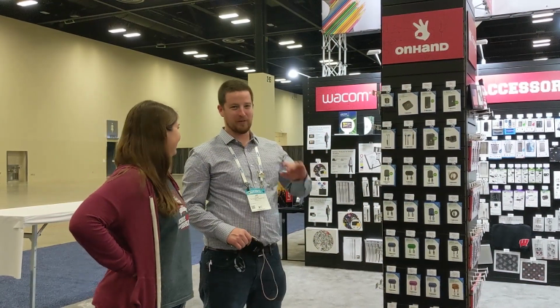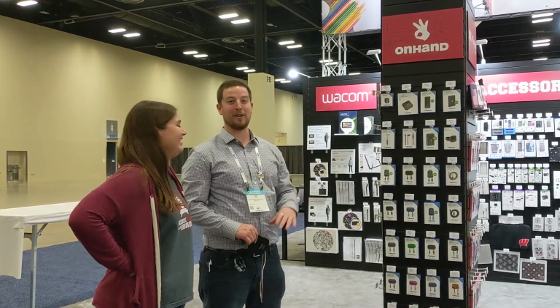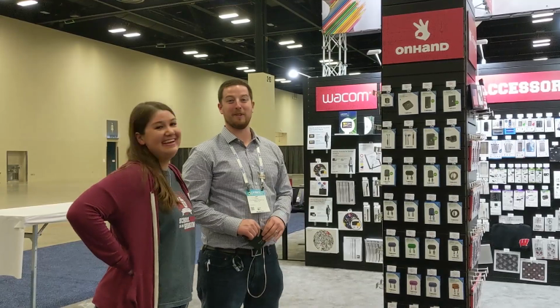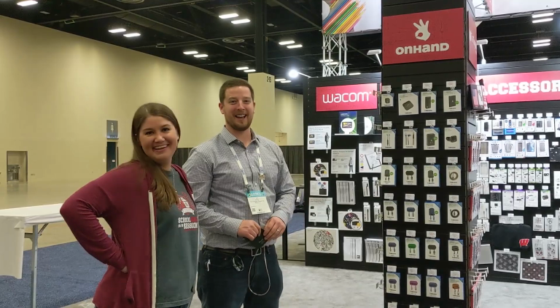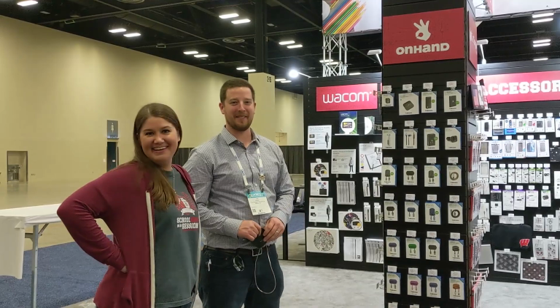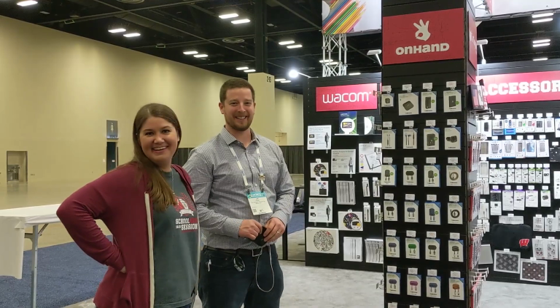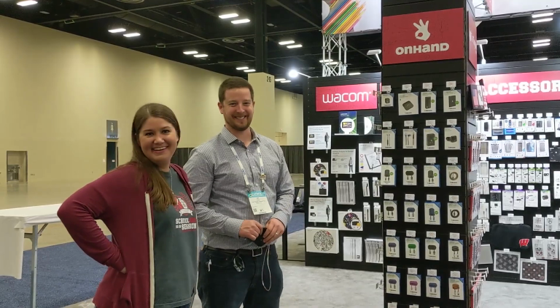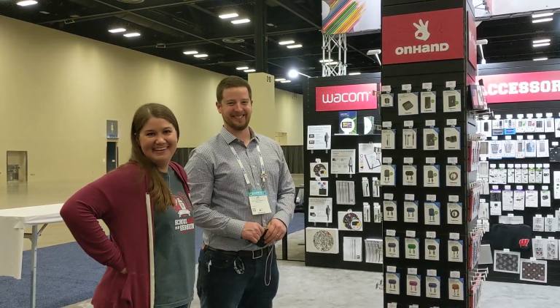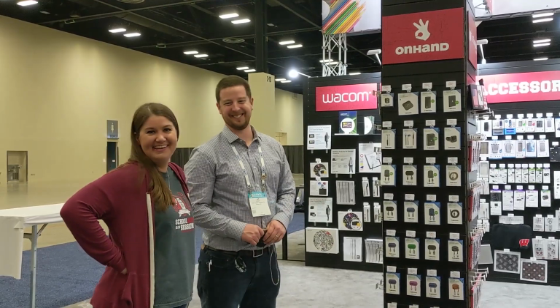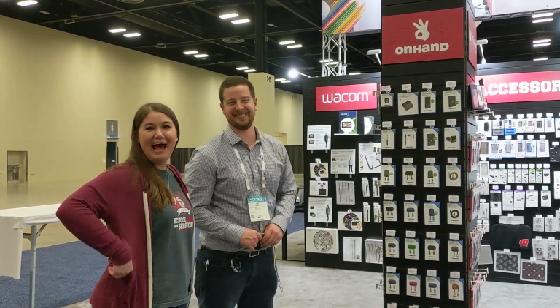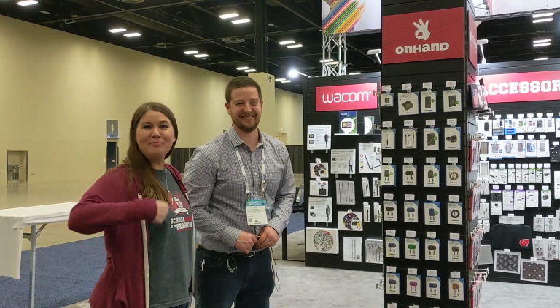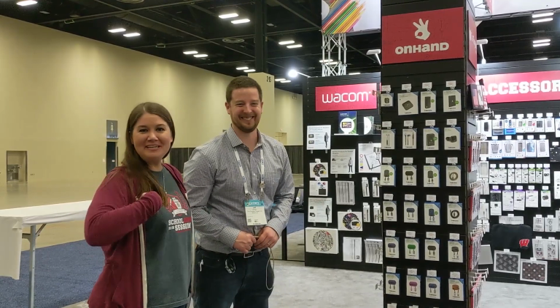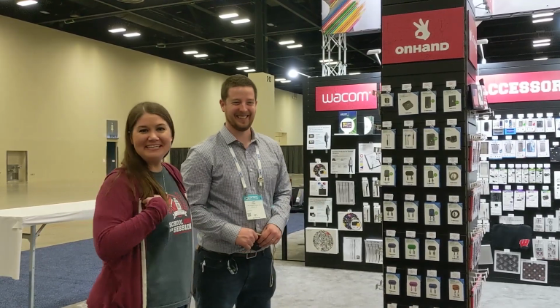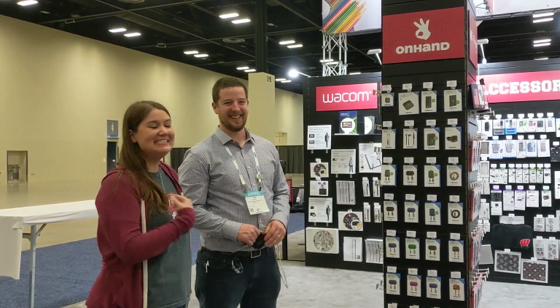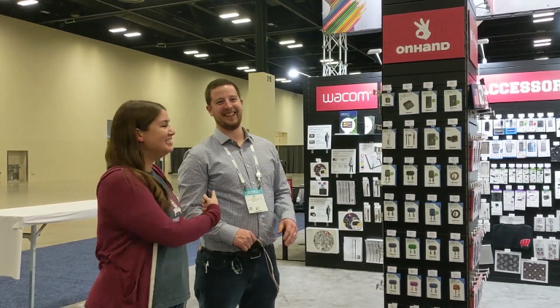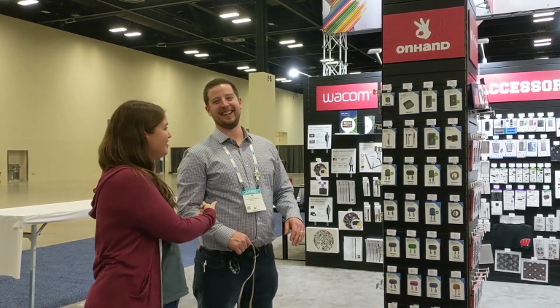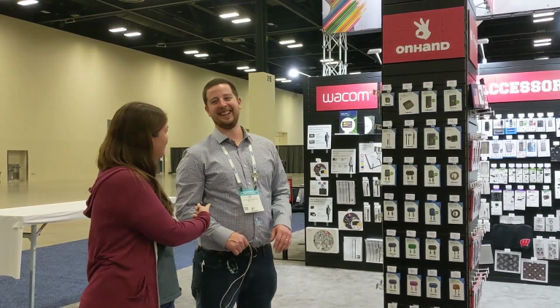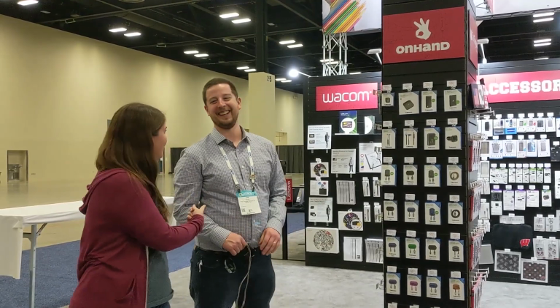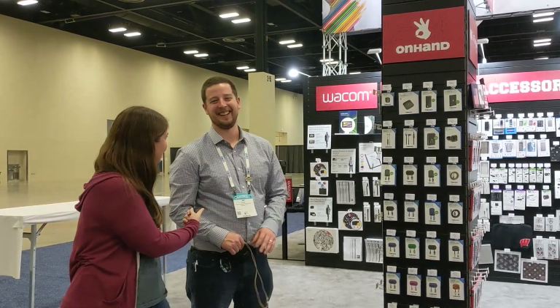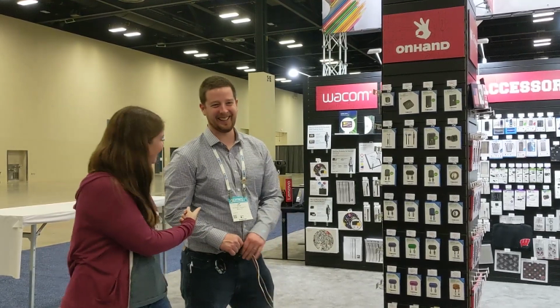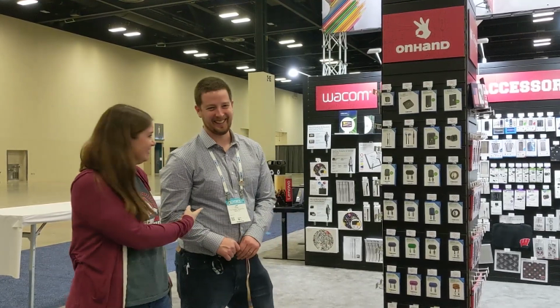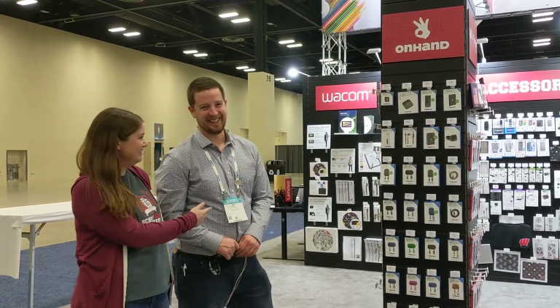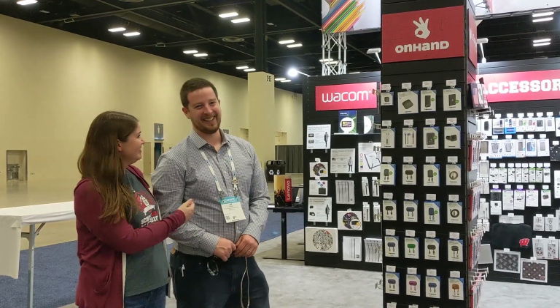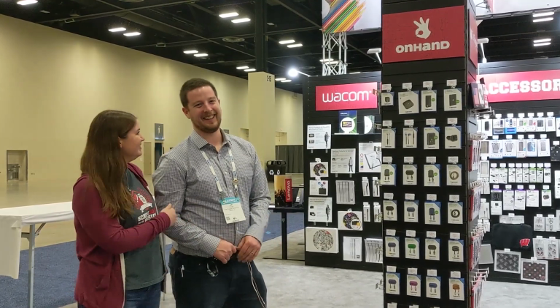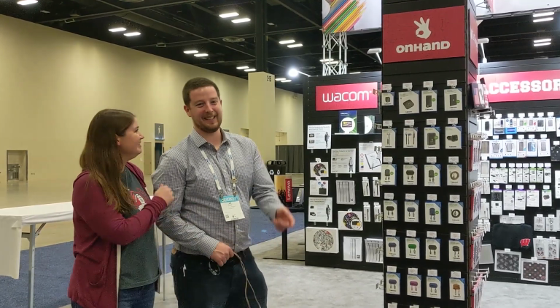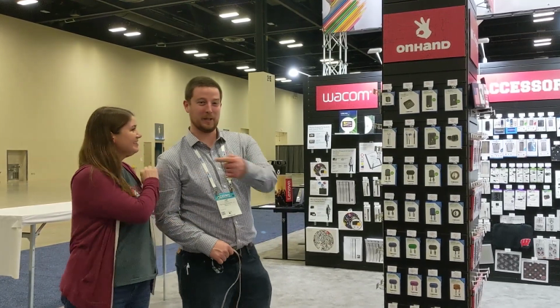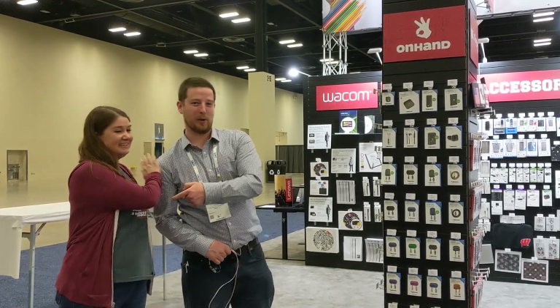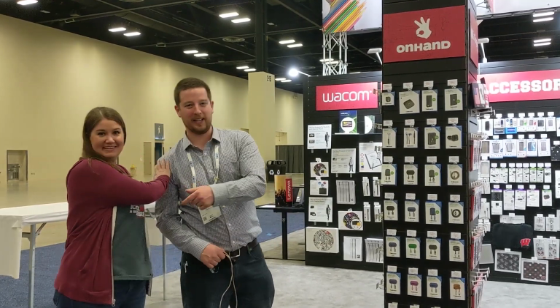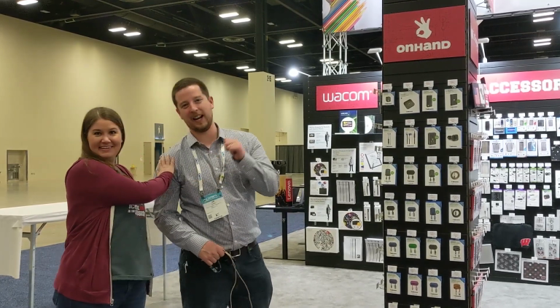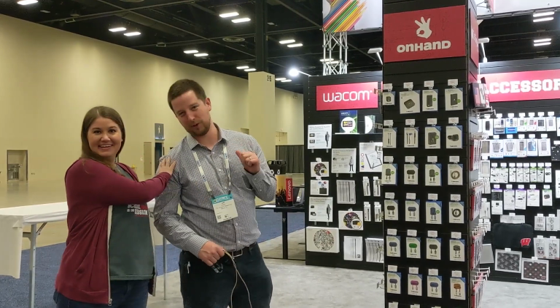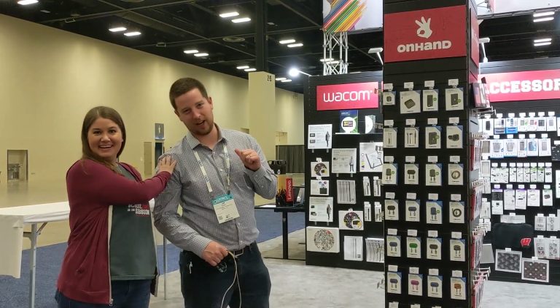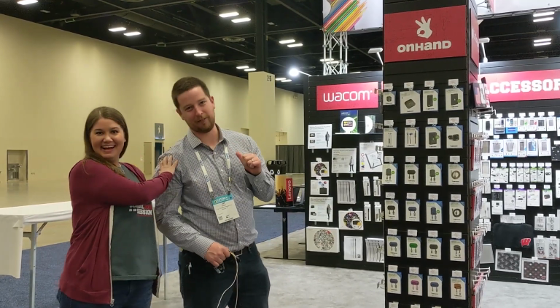Welcome to CAM-X. I'm Brittany, and this is Jeff from On Hand.